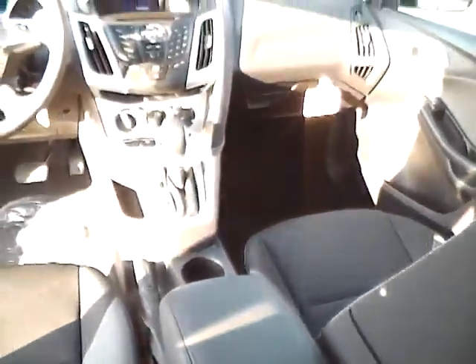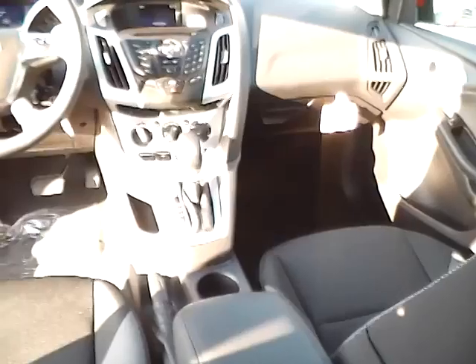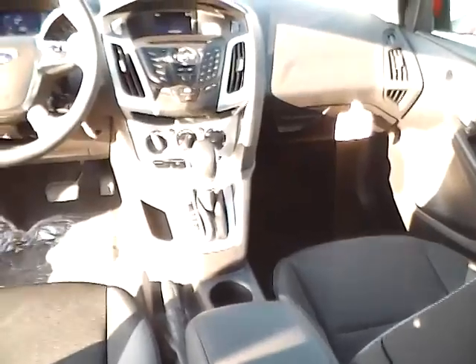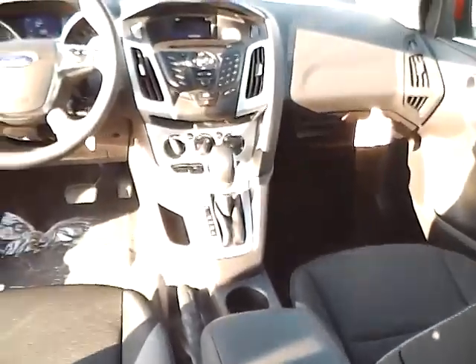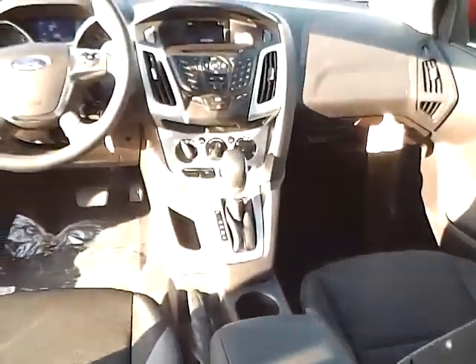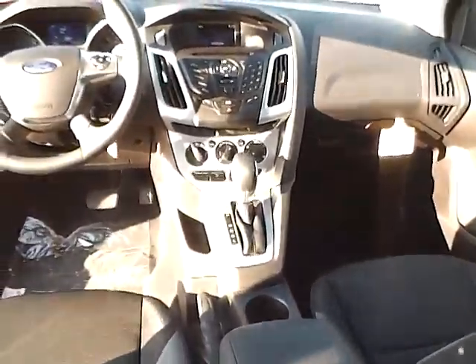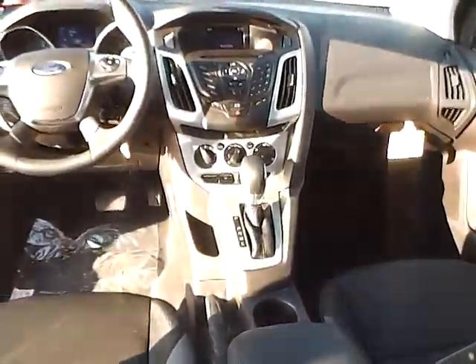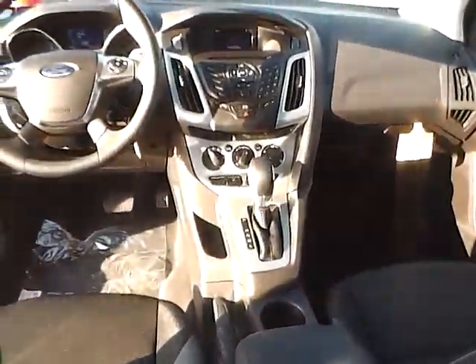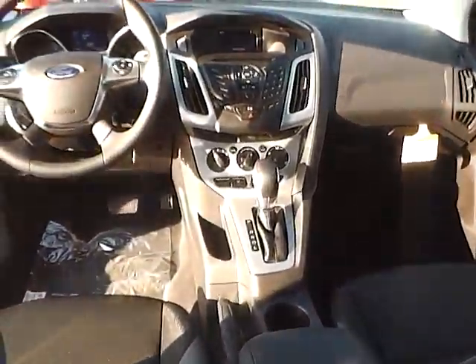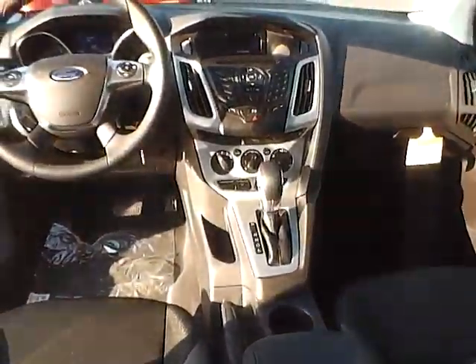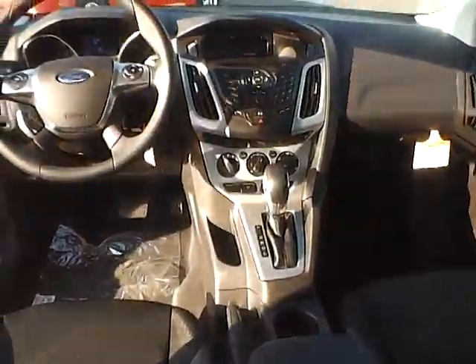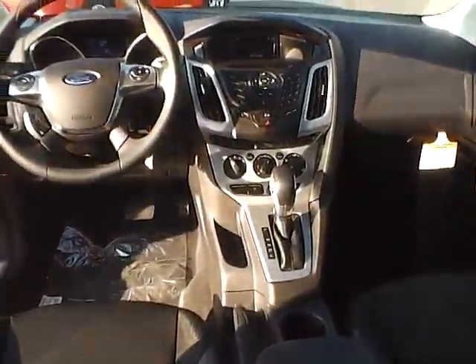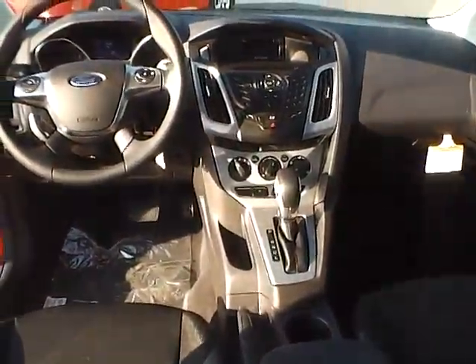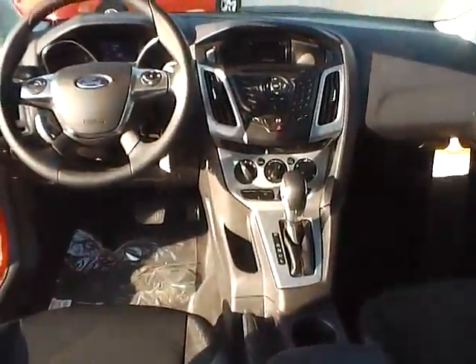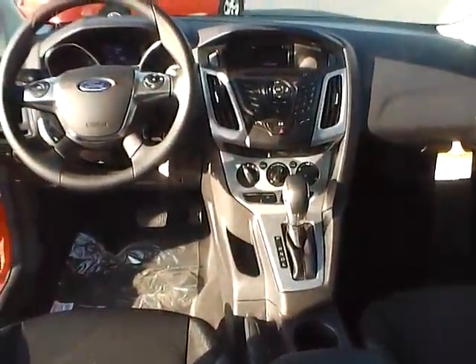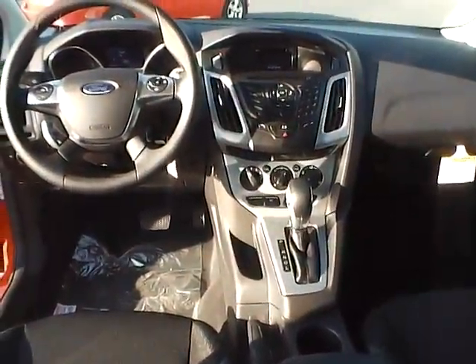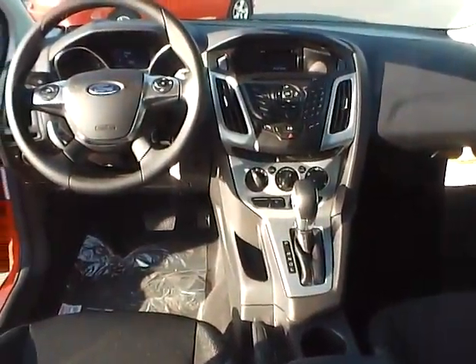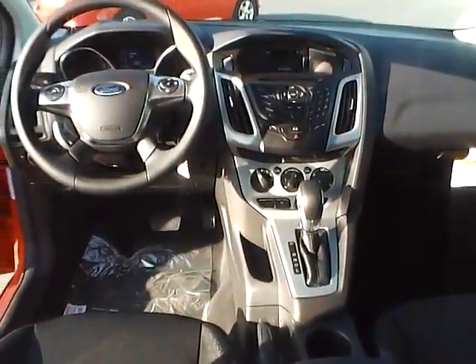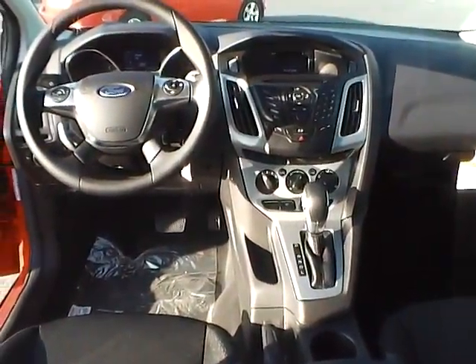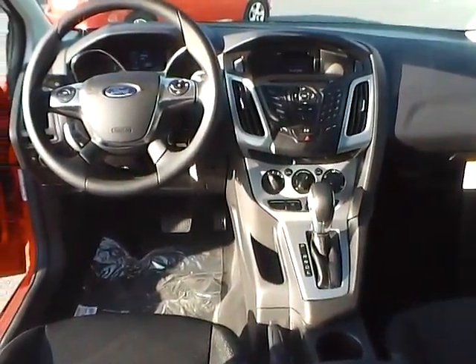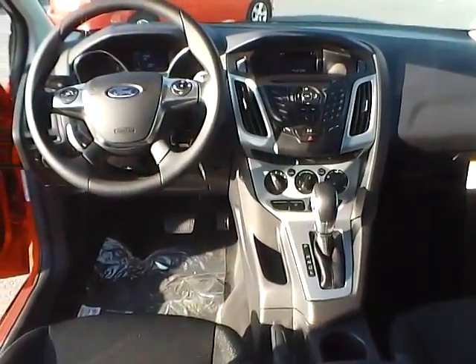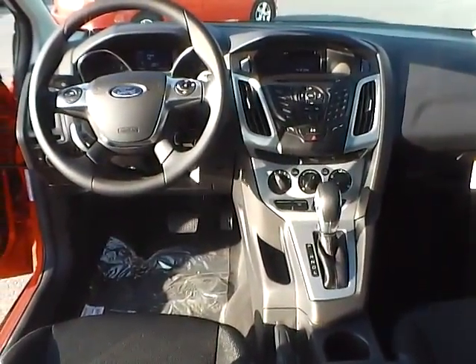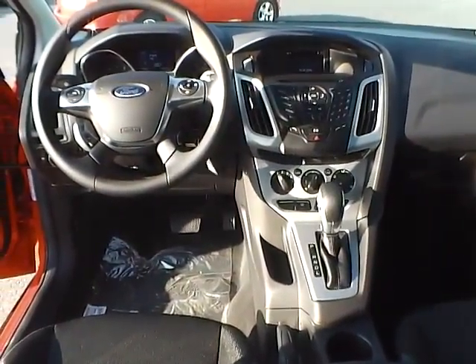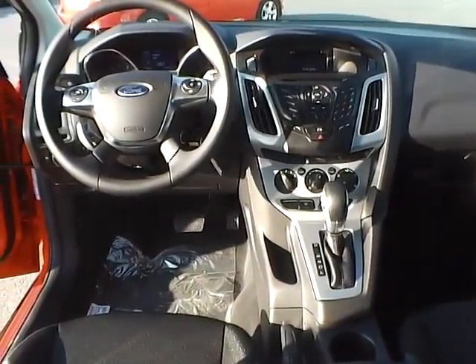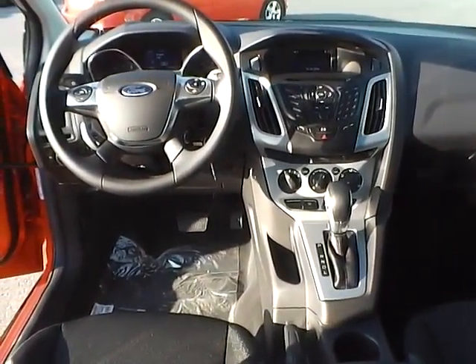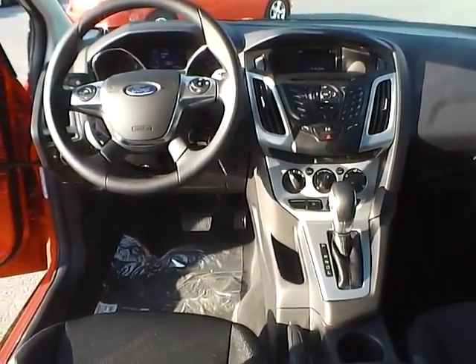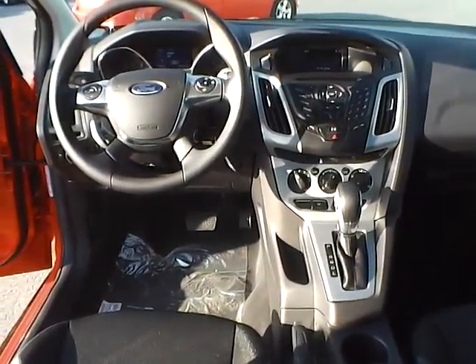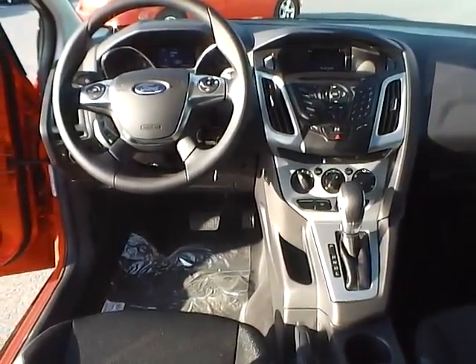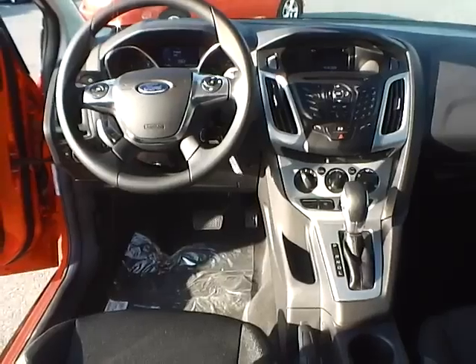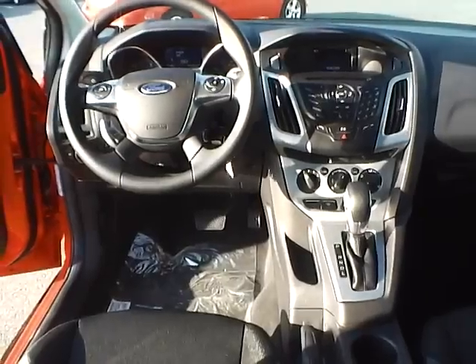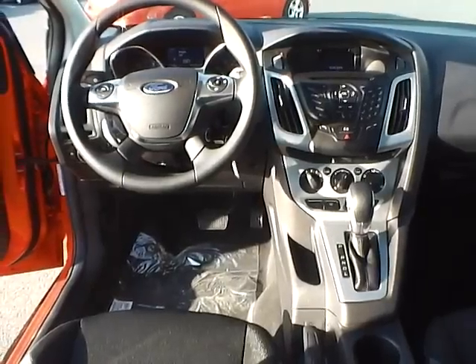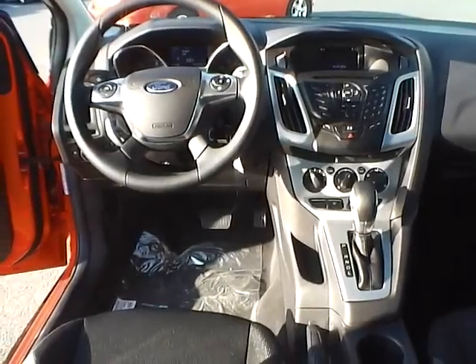Very nice vehicle. Come check us out at Jim Kind Ford. You can also visit our online showroom at jimkindford.com.